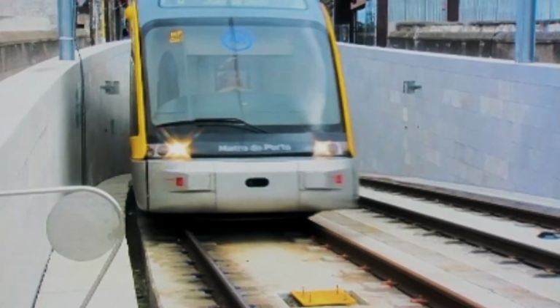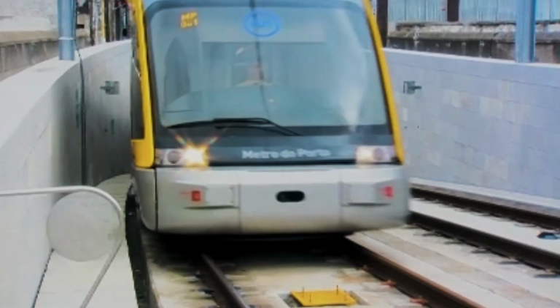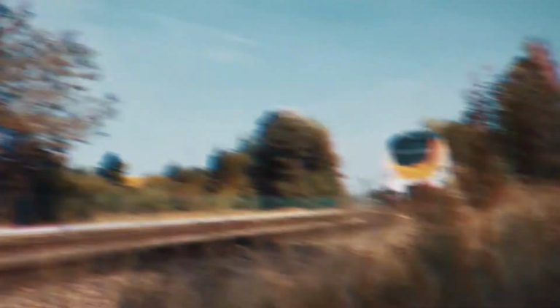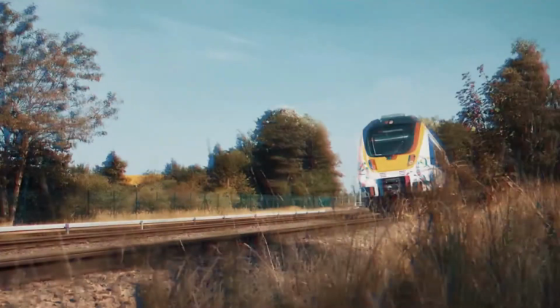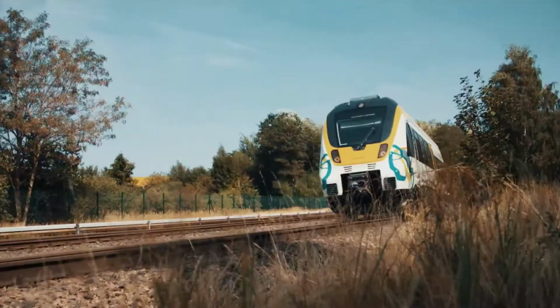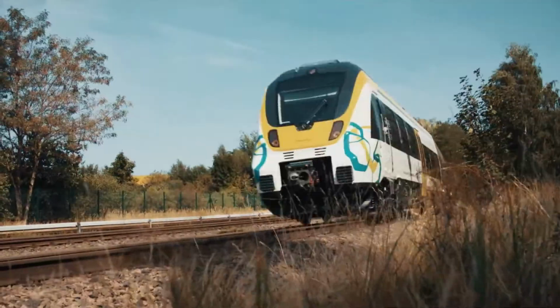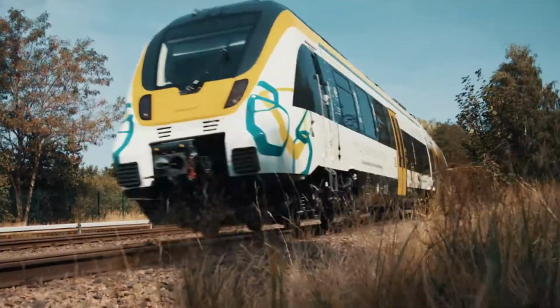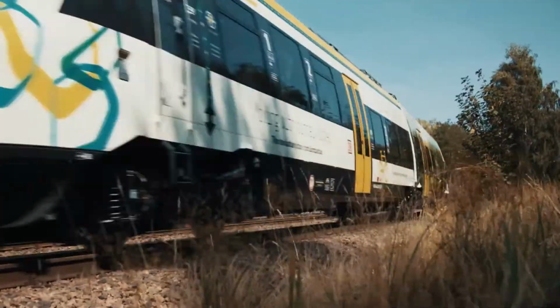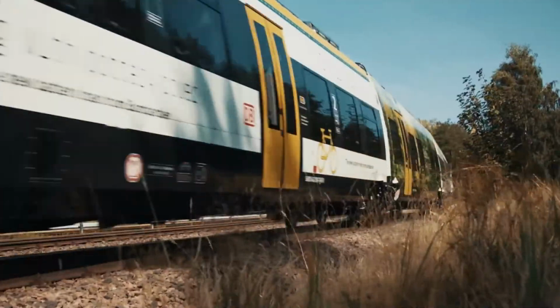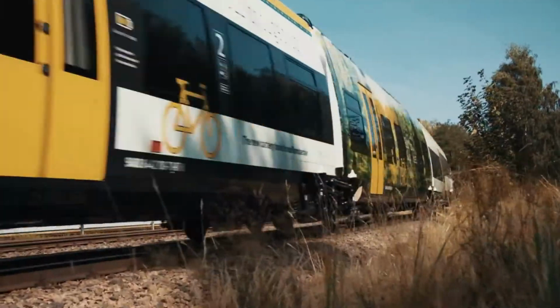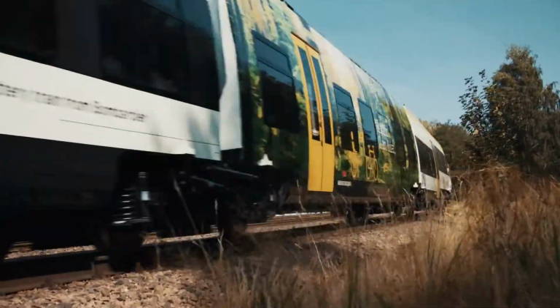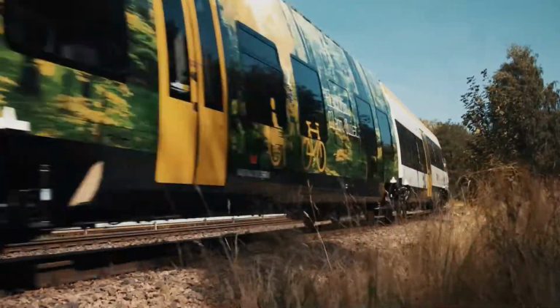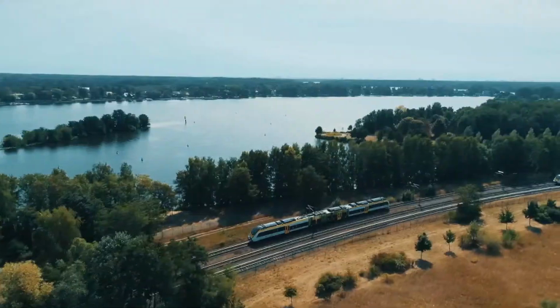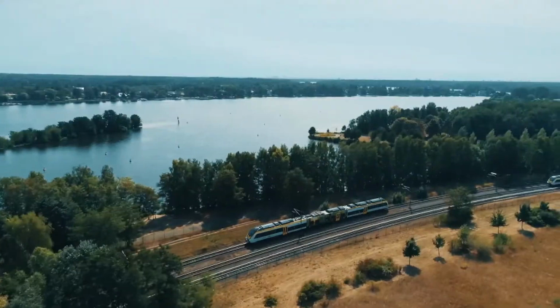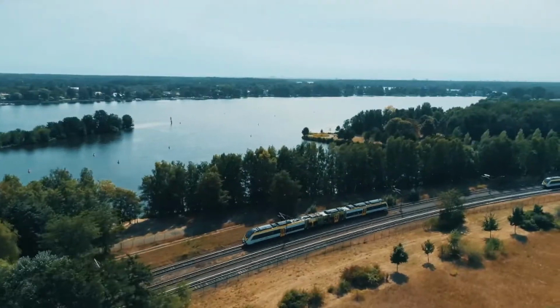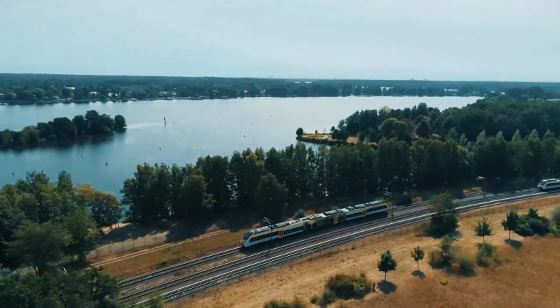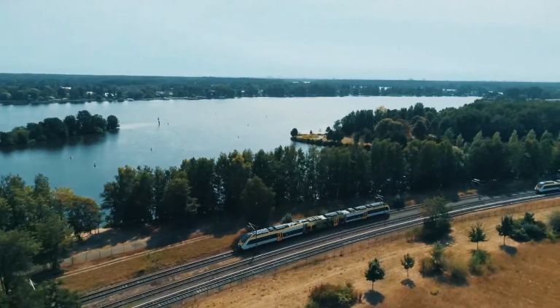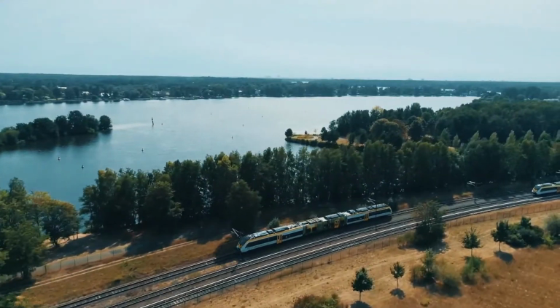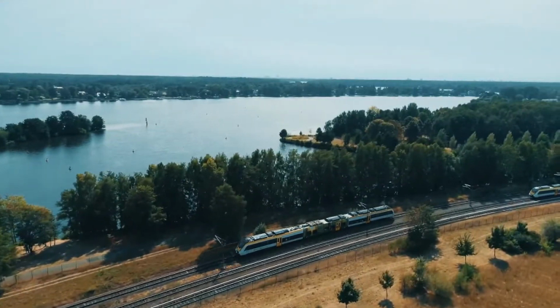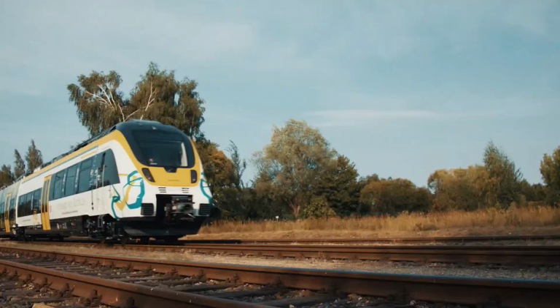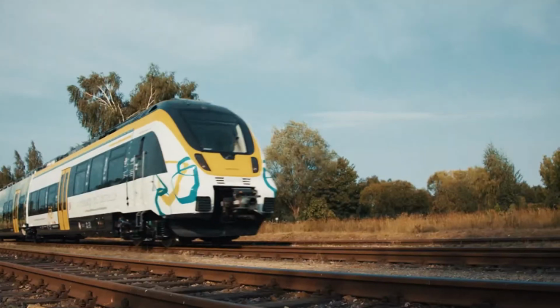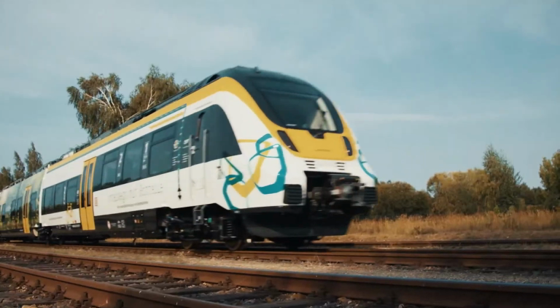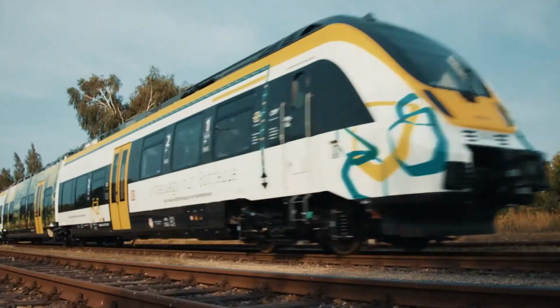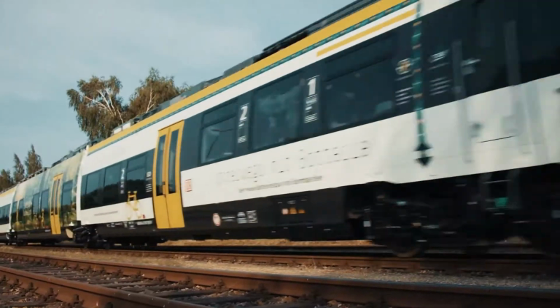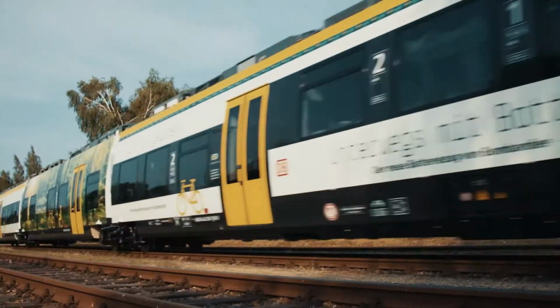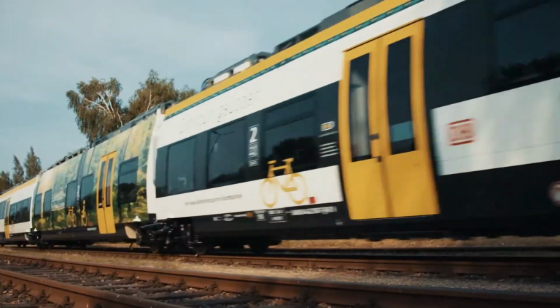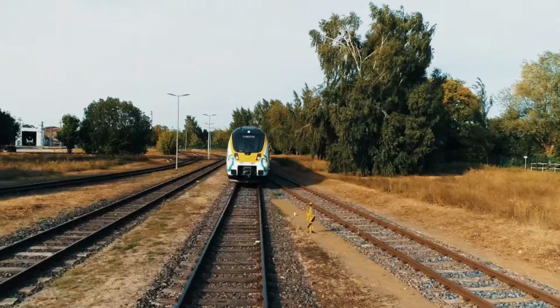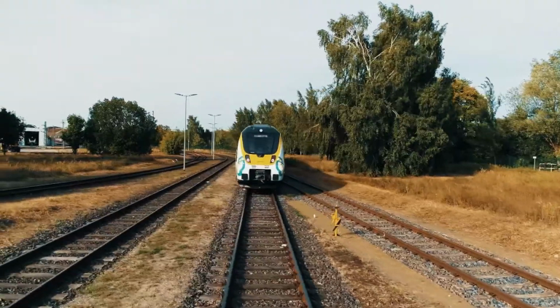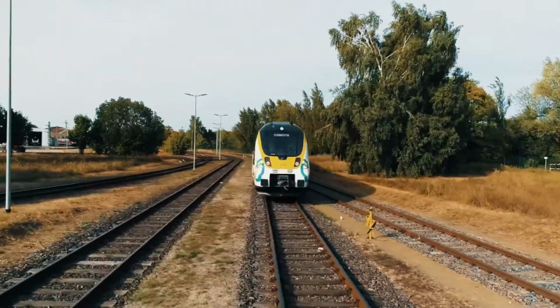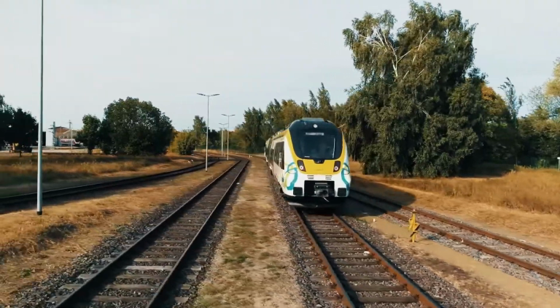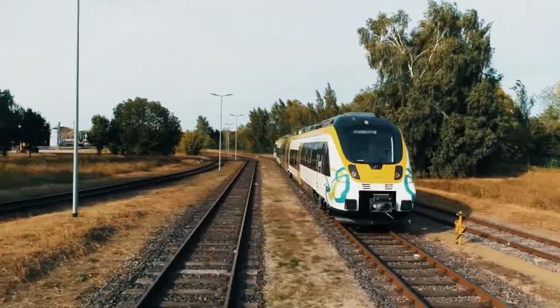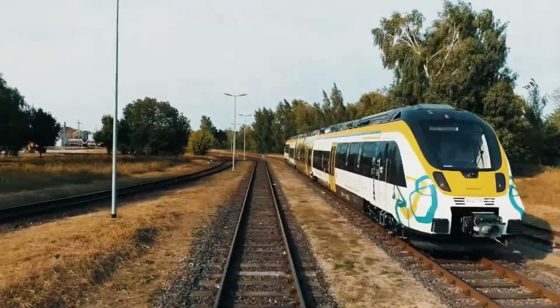So for a train to run on a track, both the train and the track must be compatible.